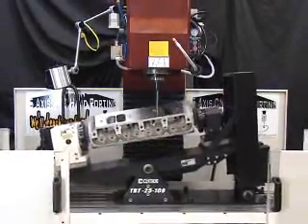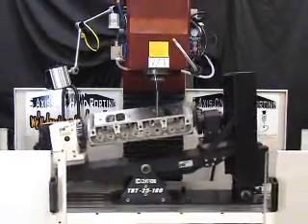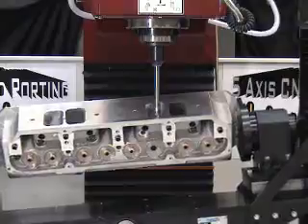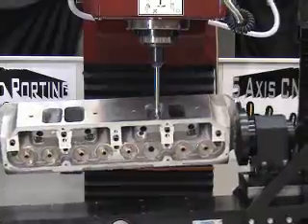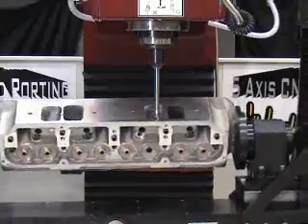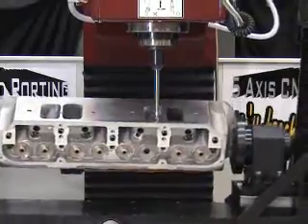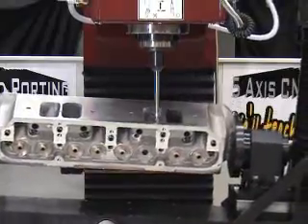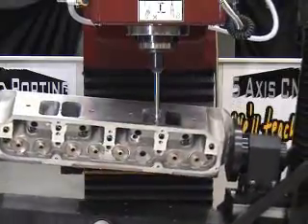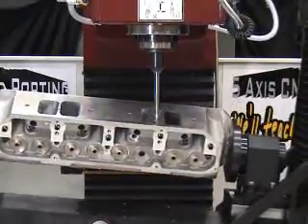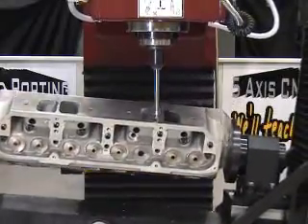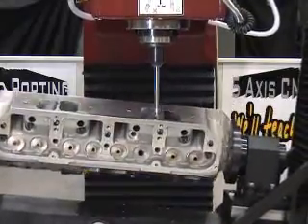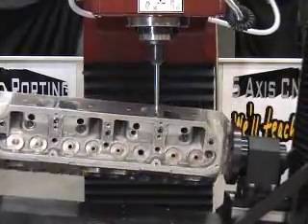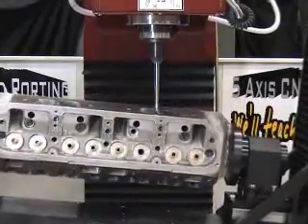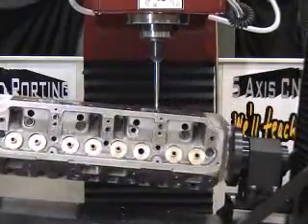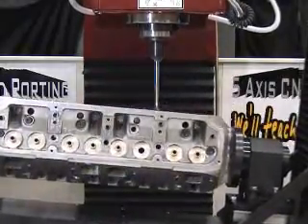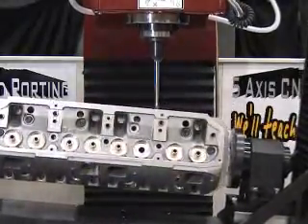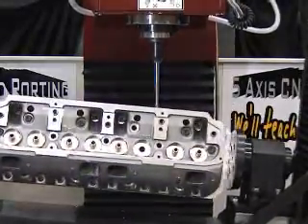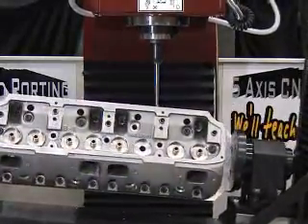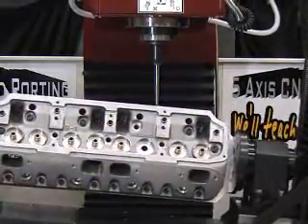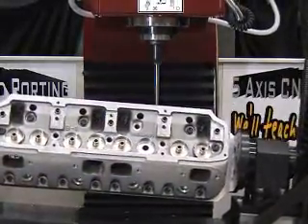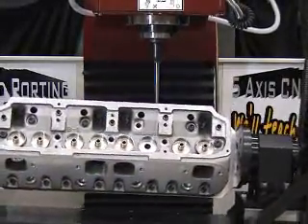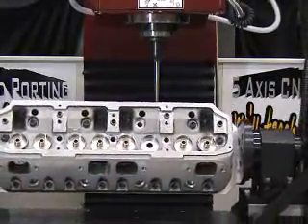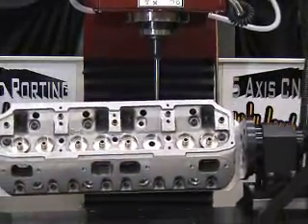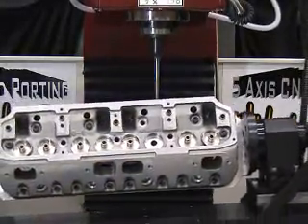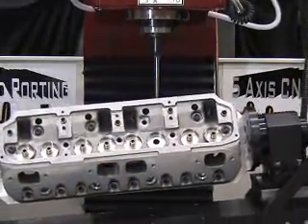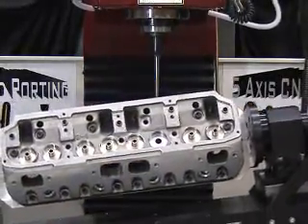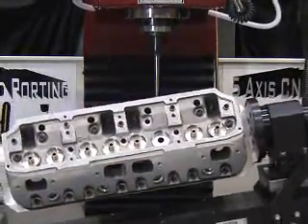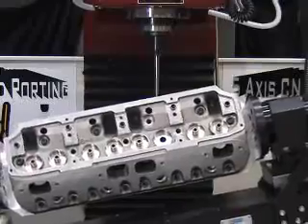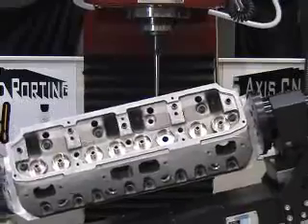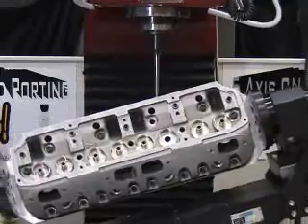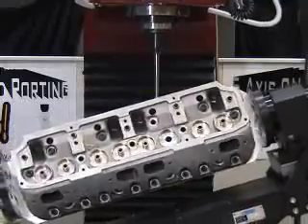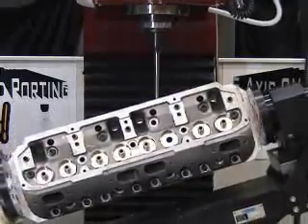The control features inverse time, which allows for the fastest cutting, best surface finish, and longest tool life possible.